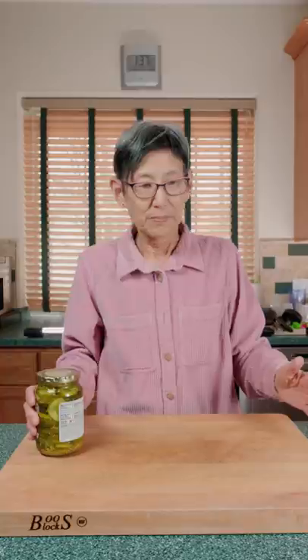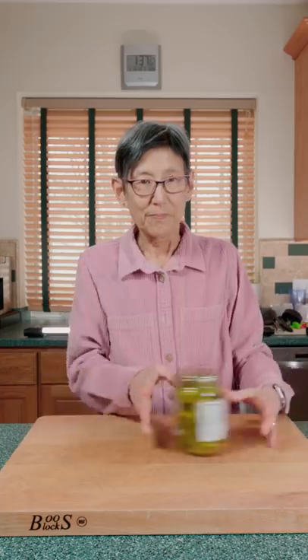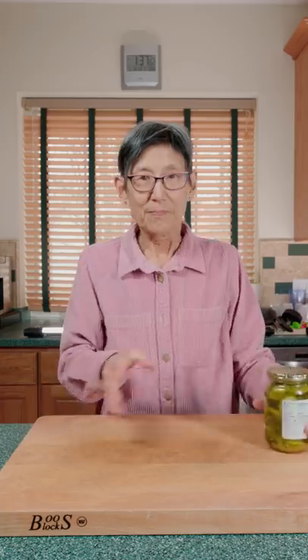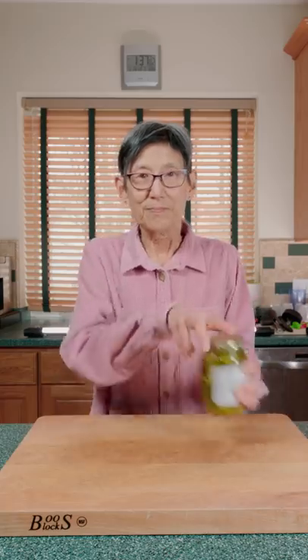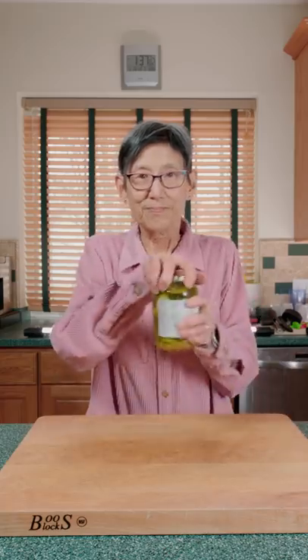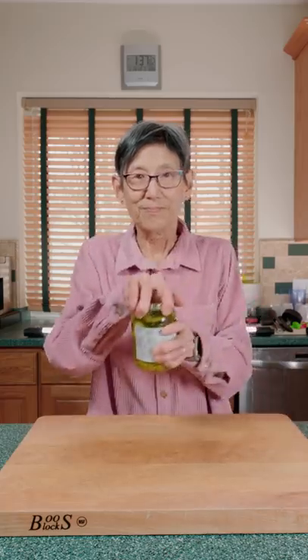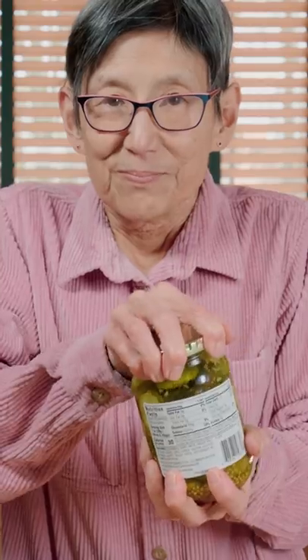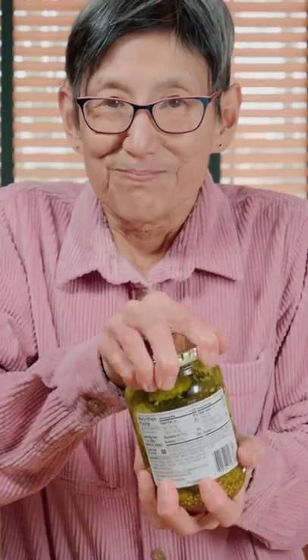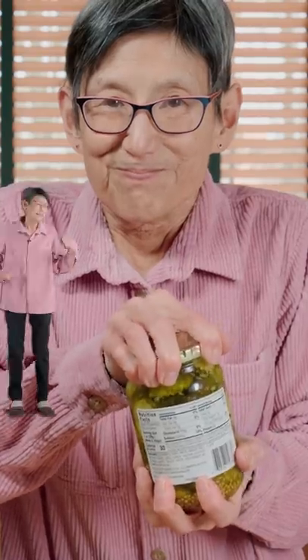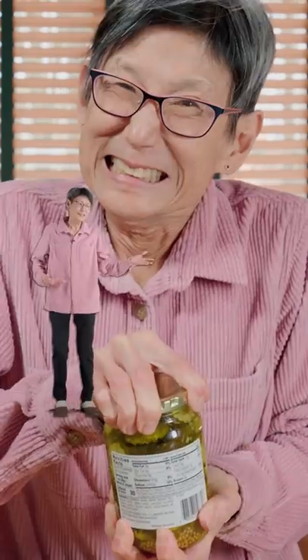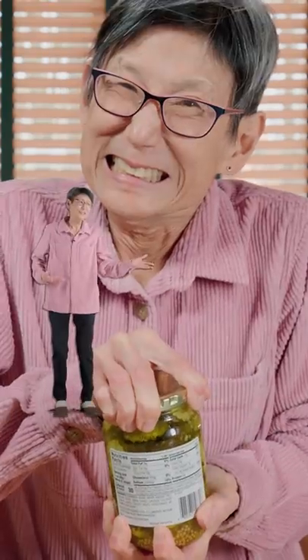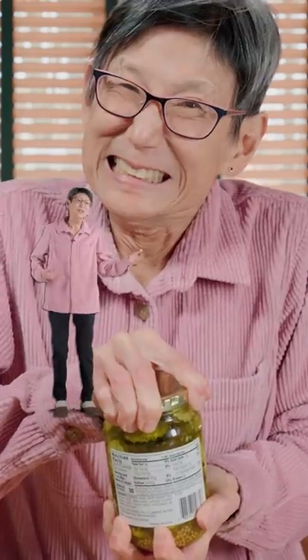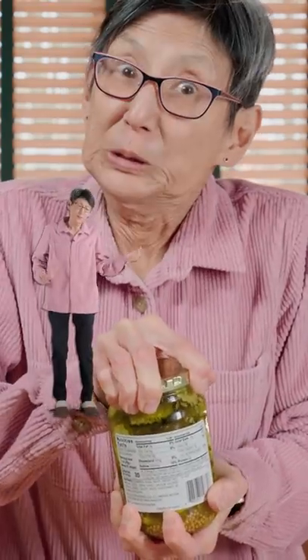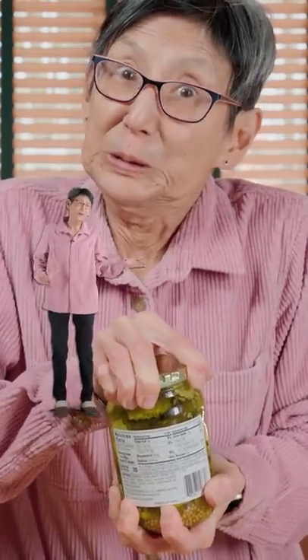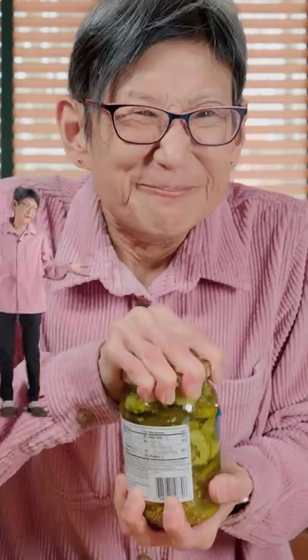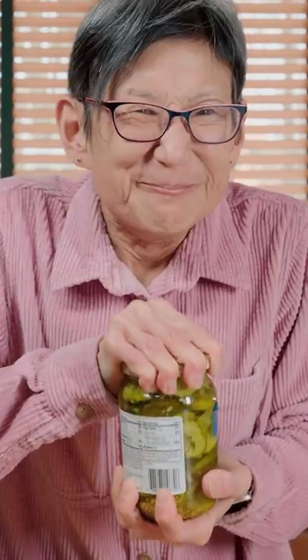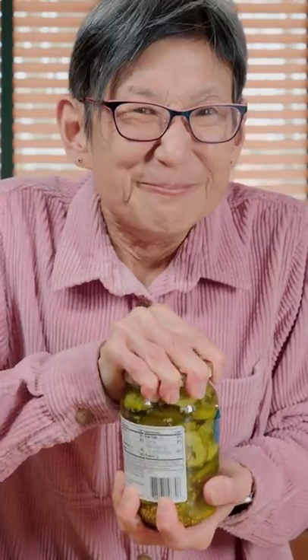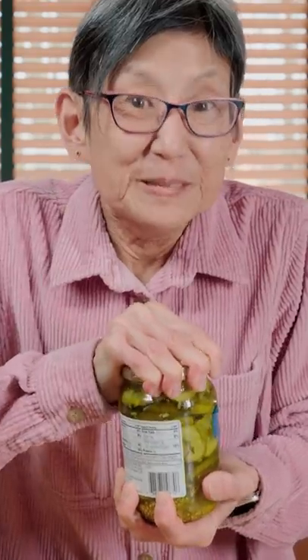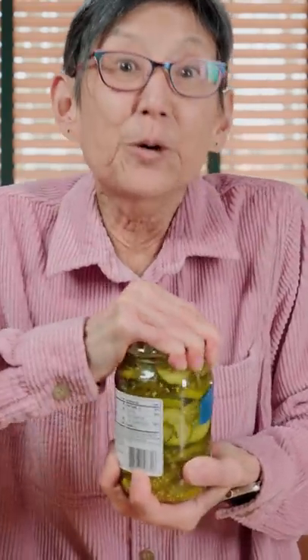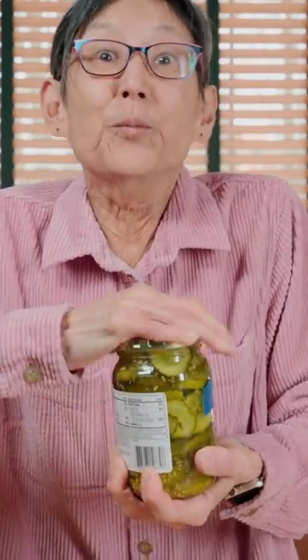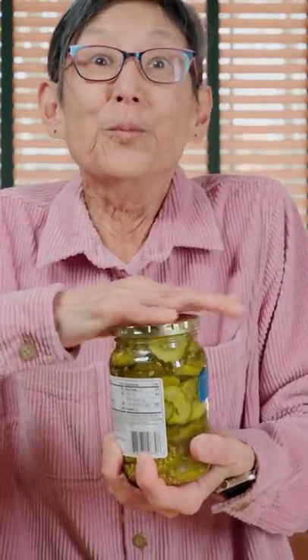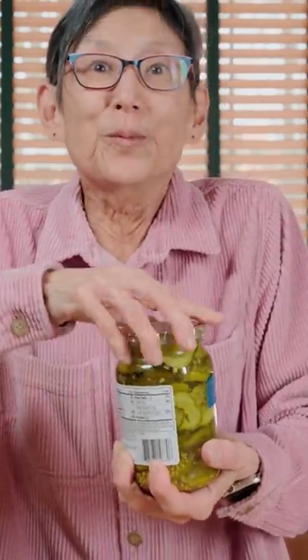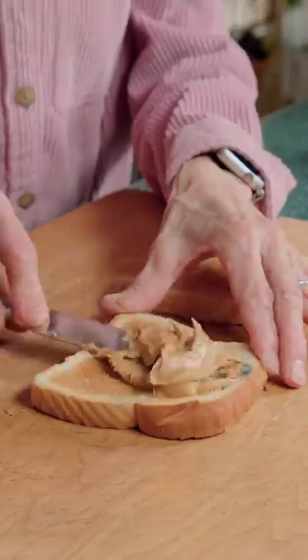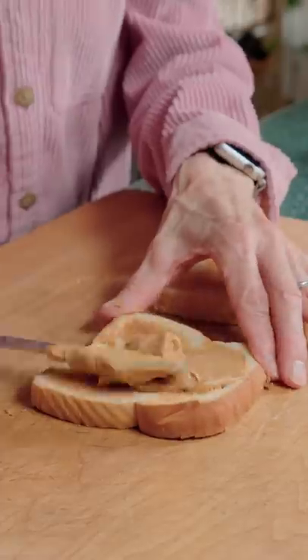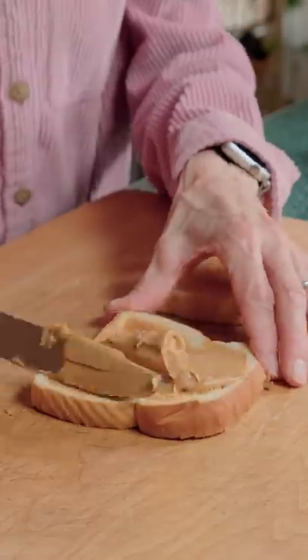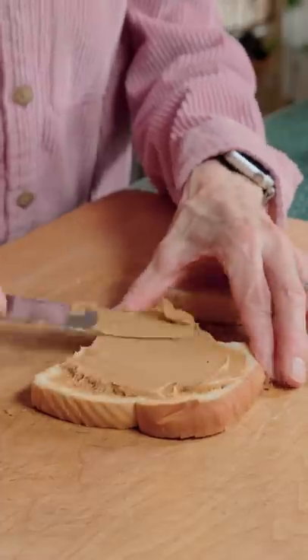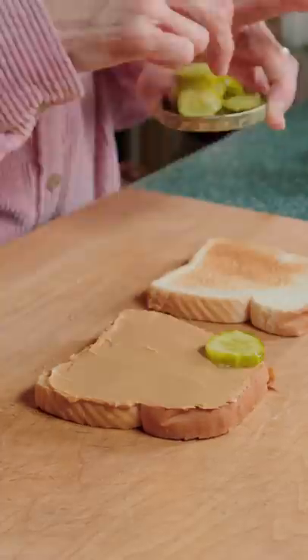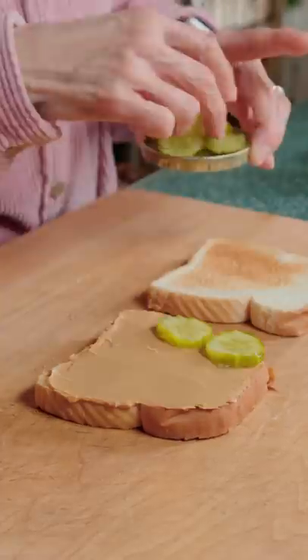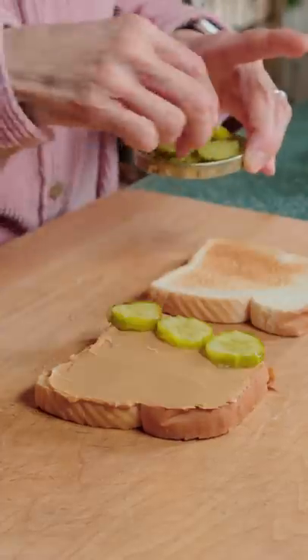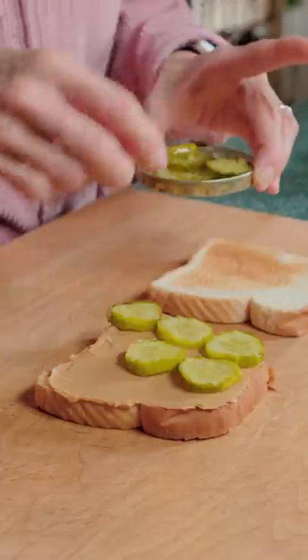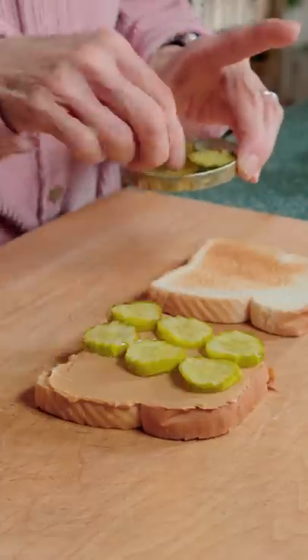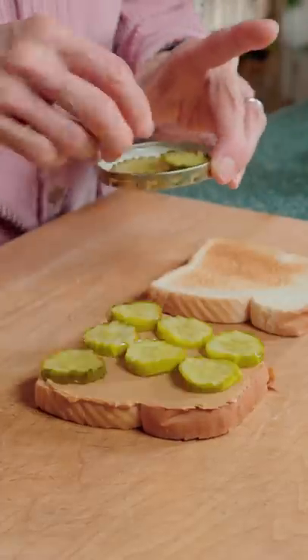Jar of pickles. Pop that boy open into your bedroom. Oh. And spread the peanut butter and place on the pickles.